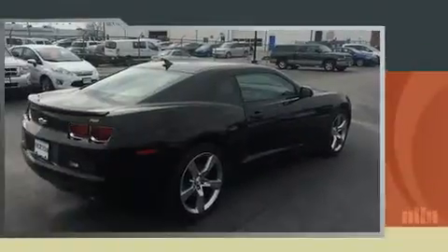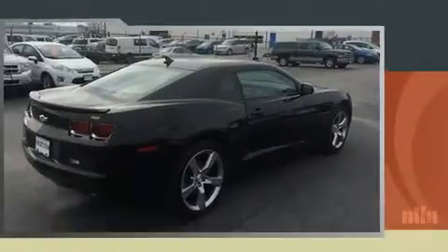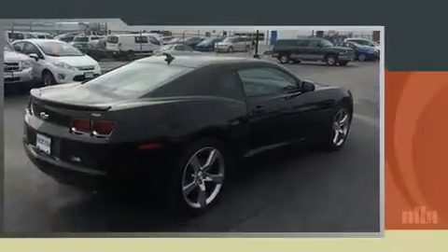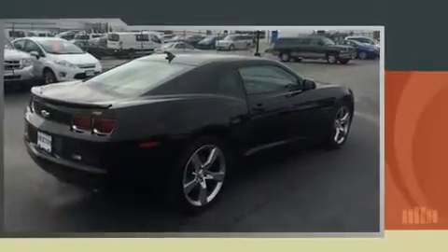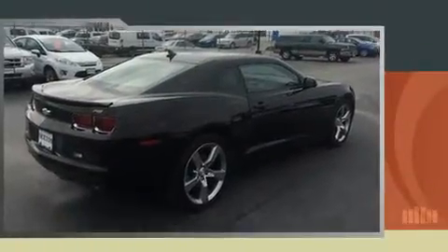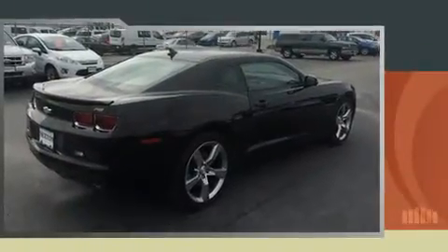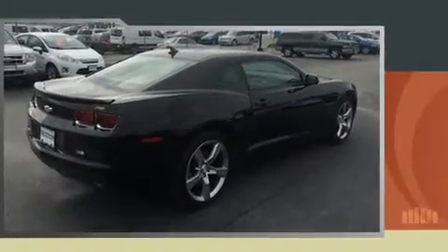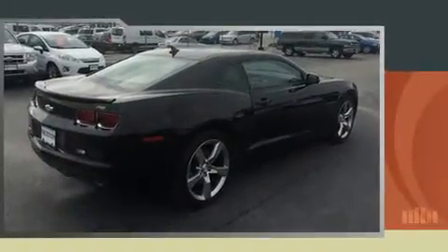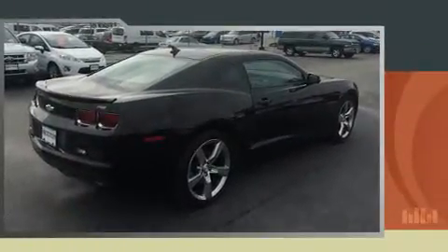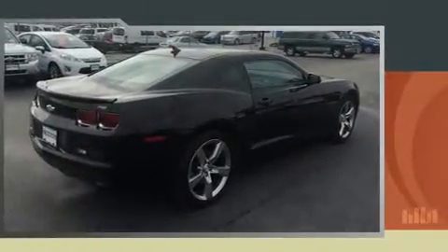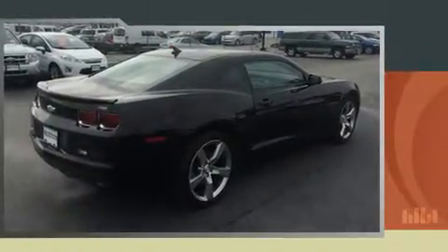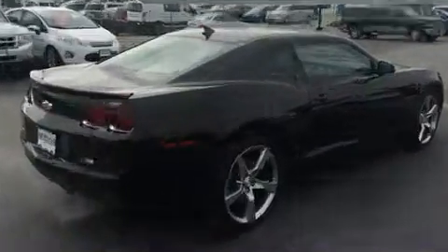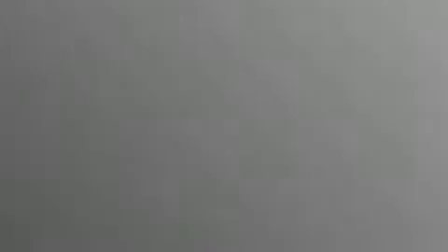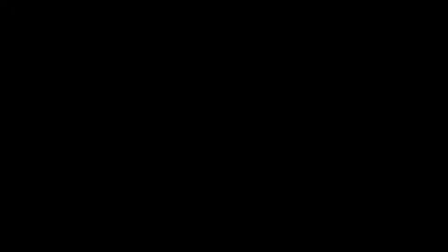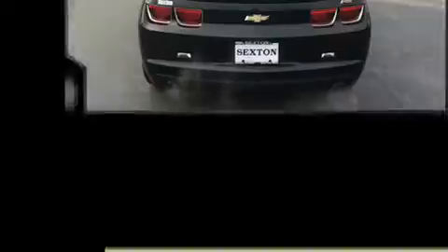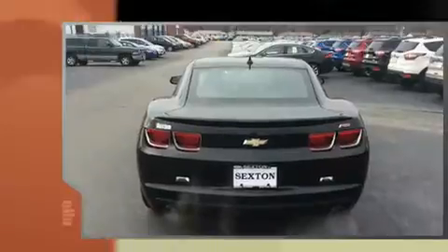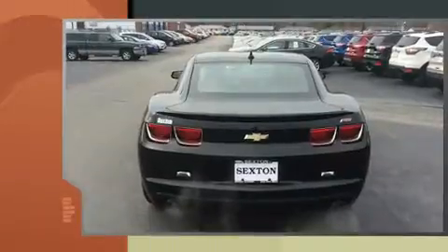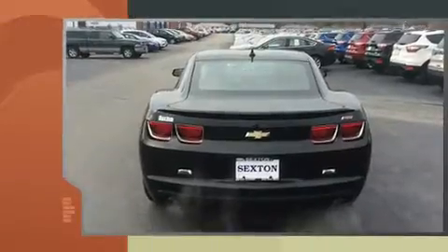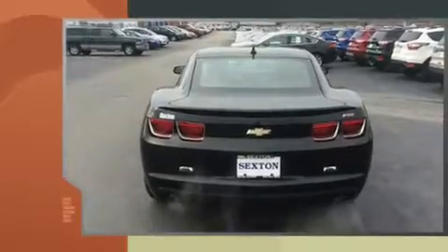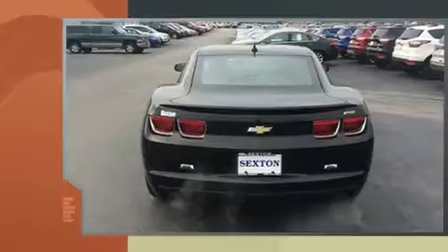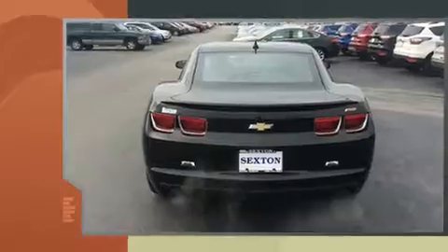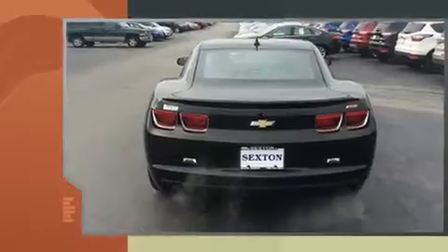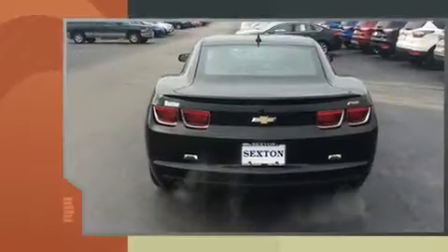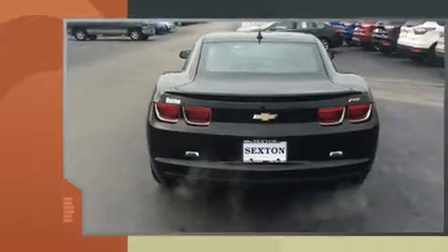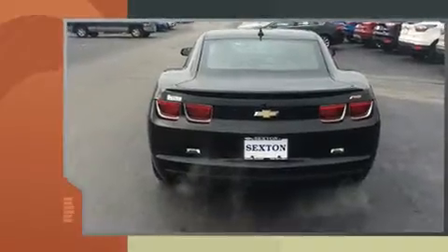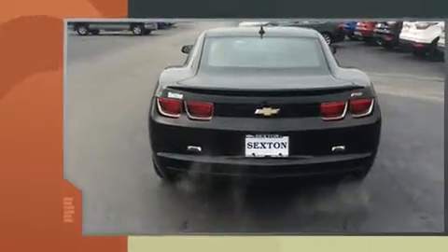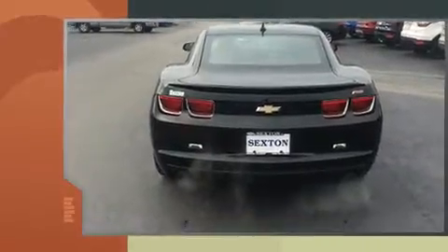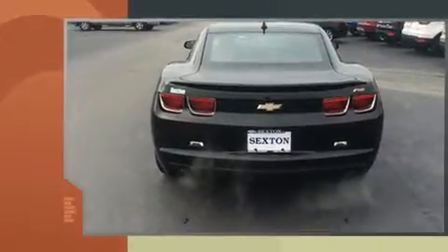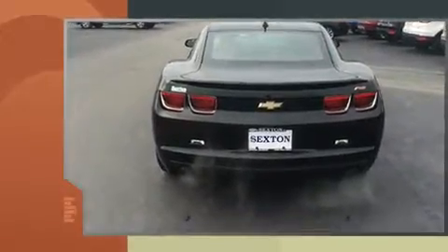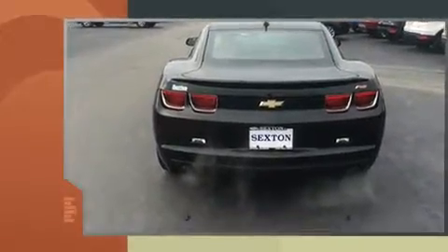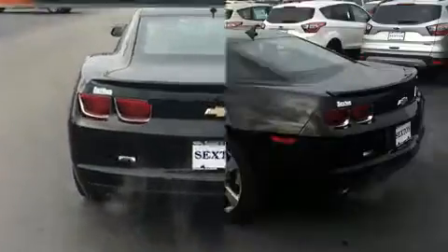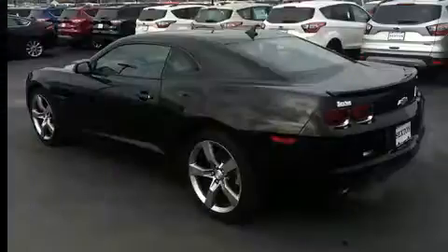Under the hood, you'll find a six-cylinder engine with more than 300 horsepower, providing a spirited yet composed ride and drive.